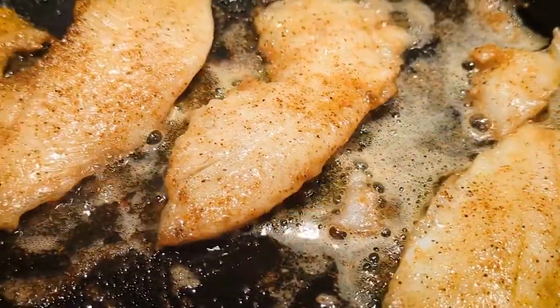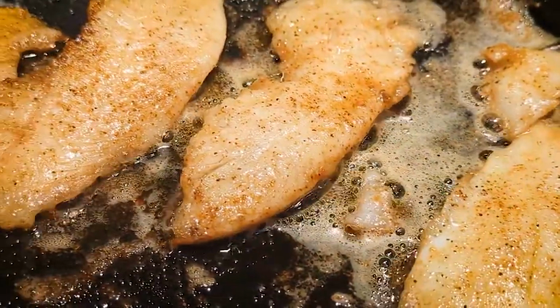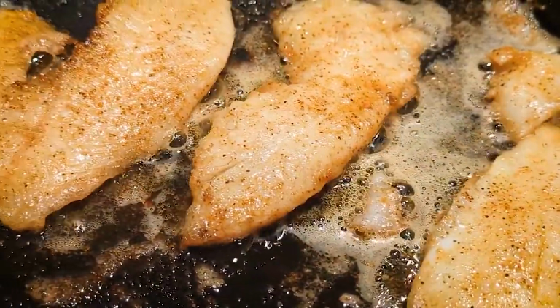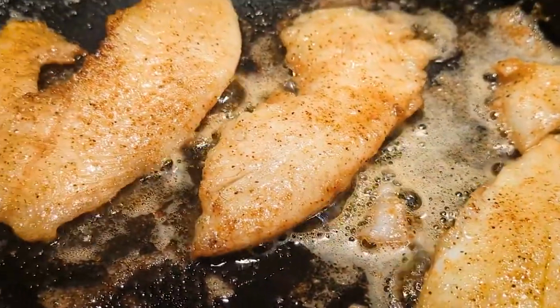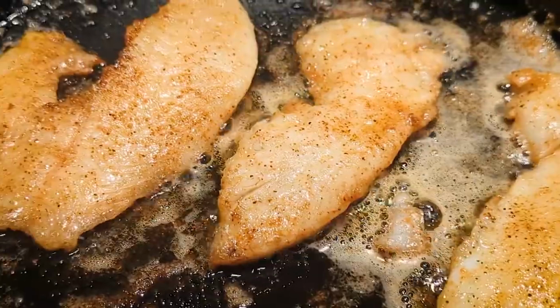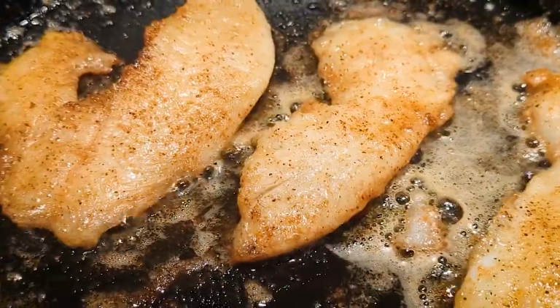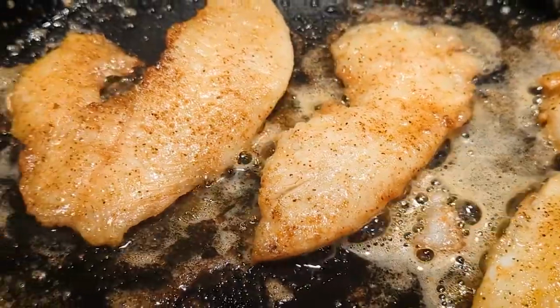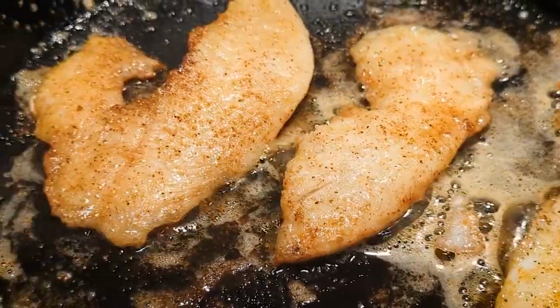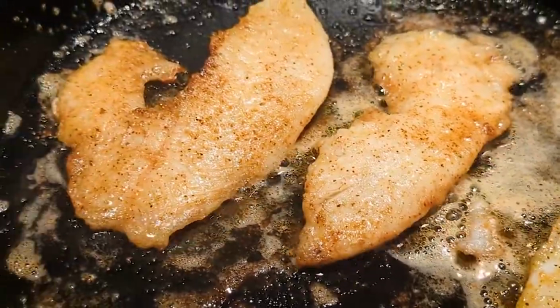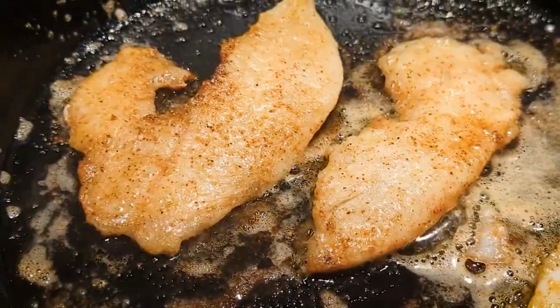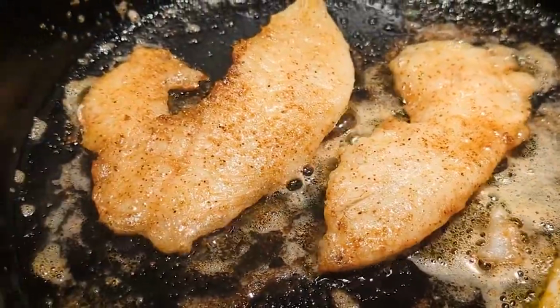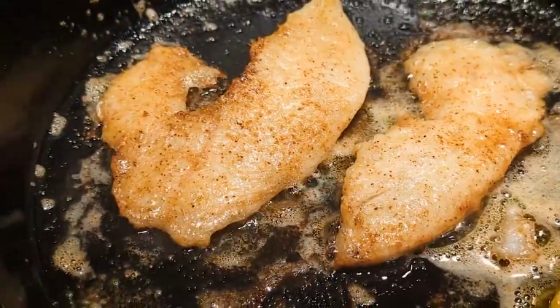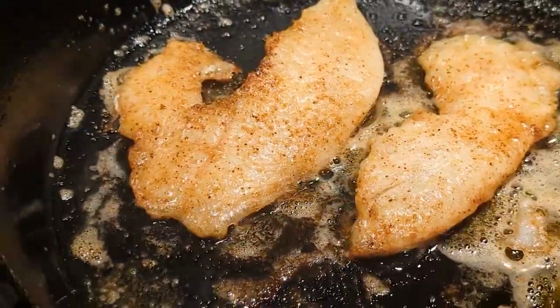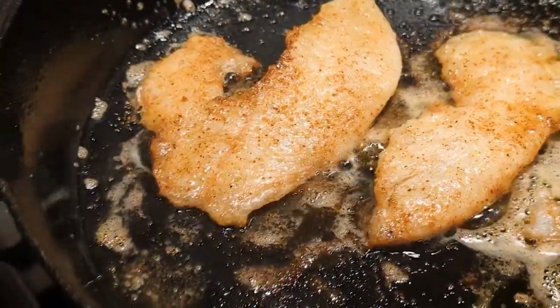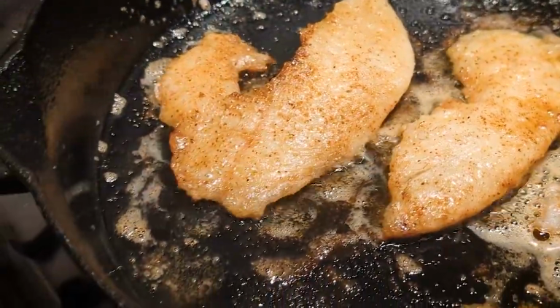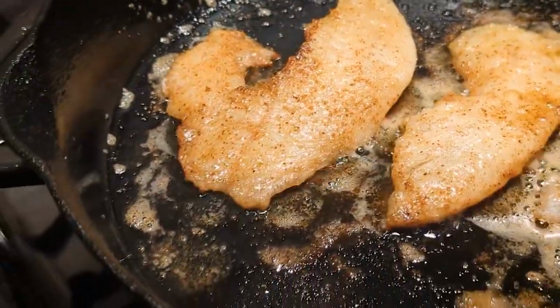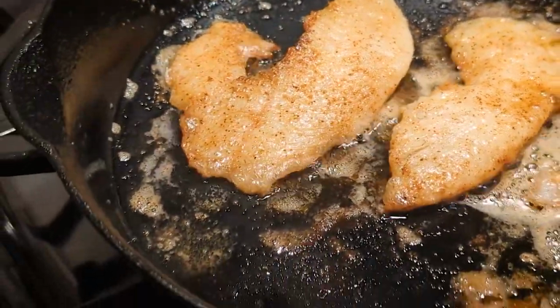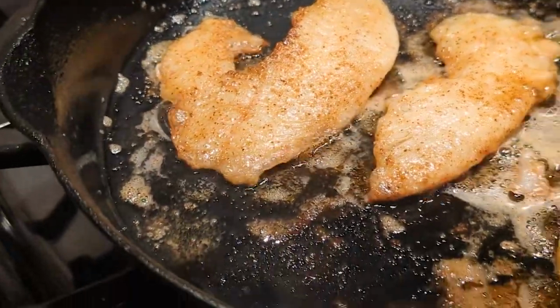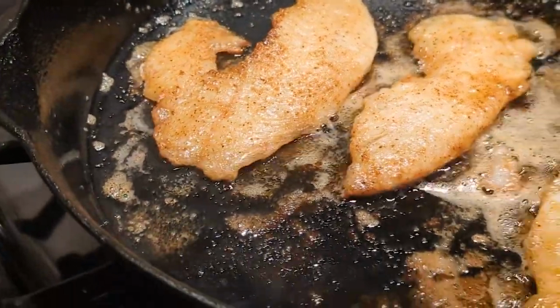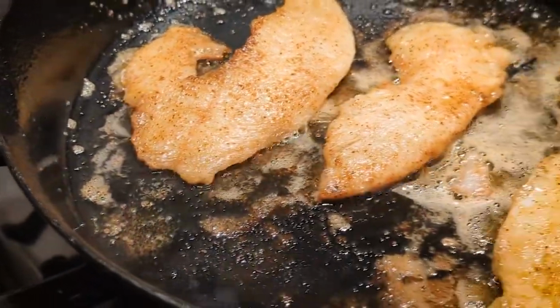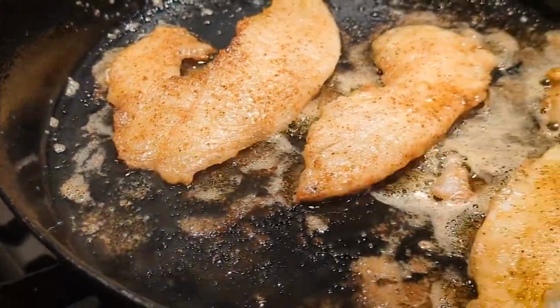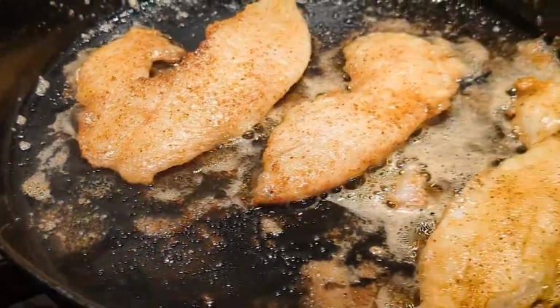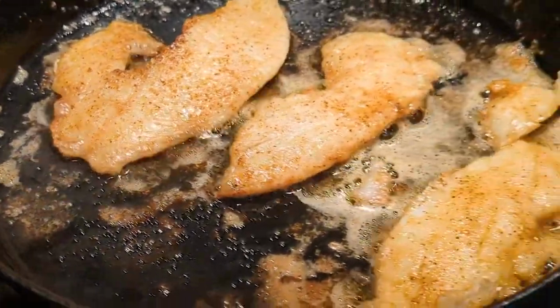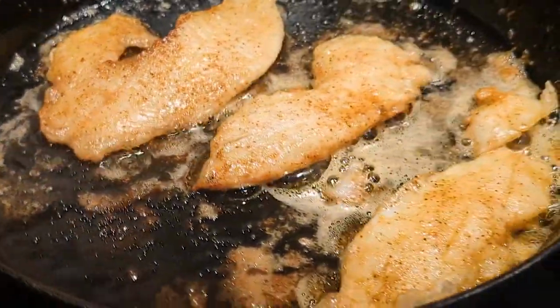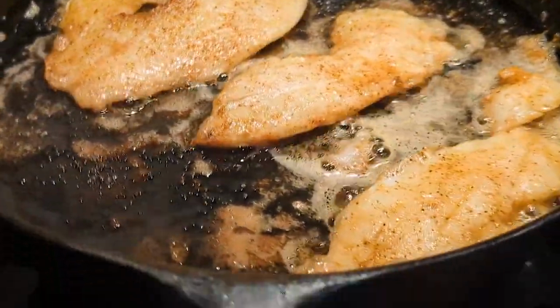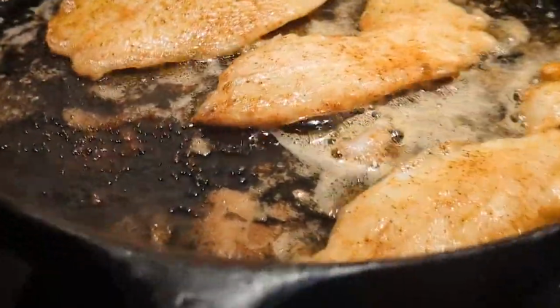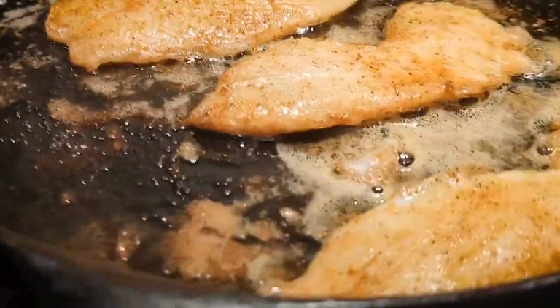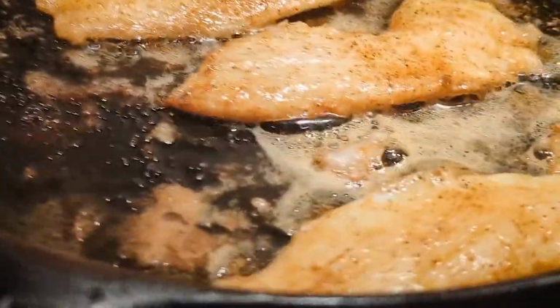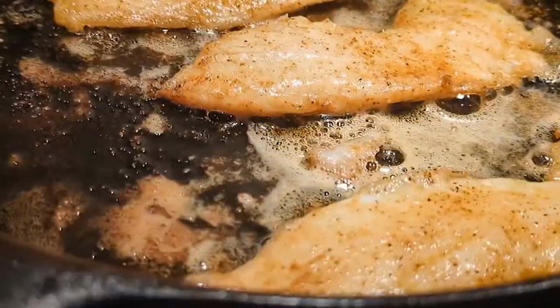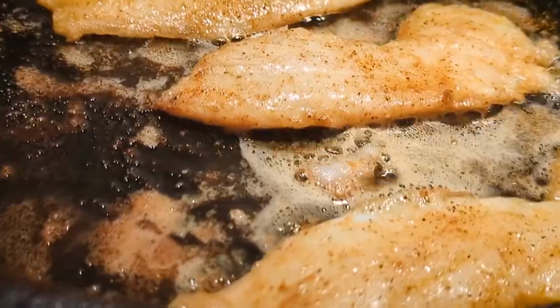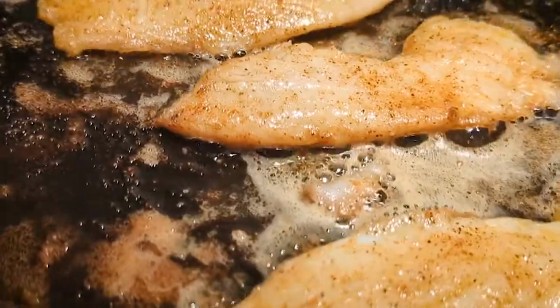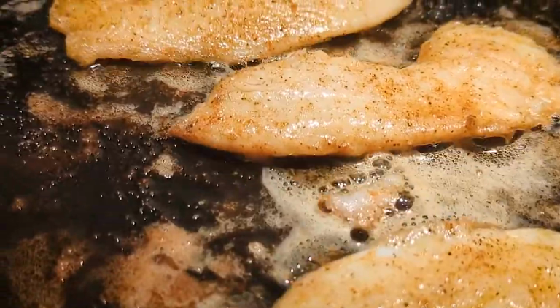You're gonna want to flip this with a spatula, not tongs, because often you're doing this with light flaky fish that fall apart when you try to flip them.